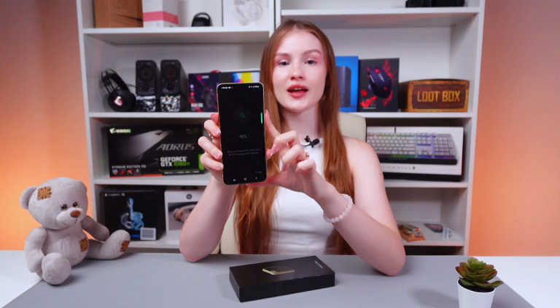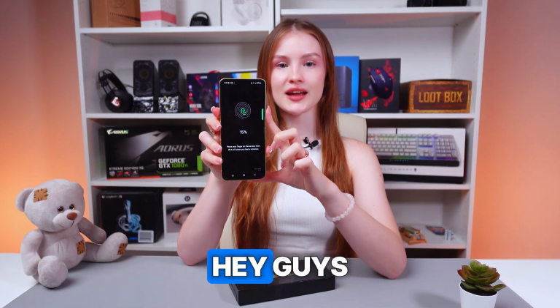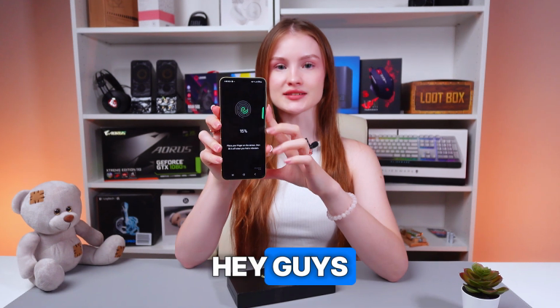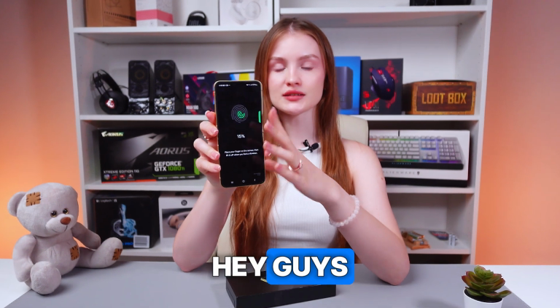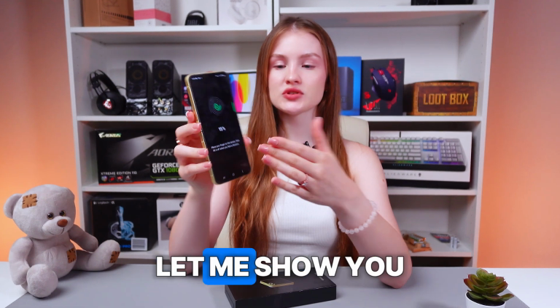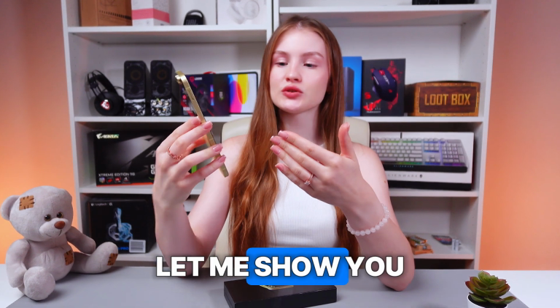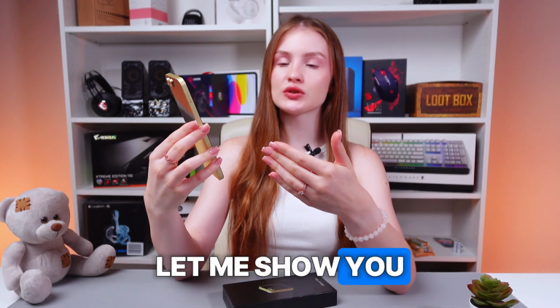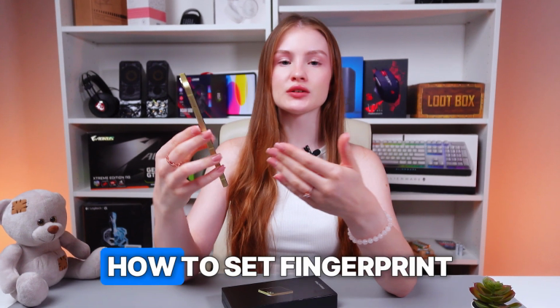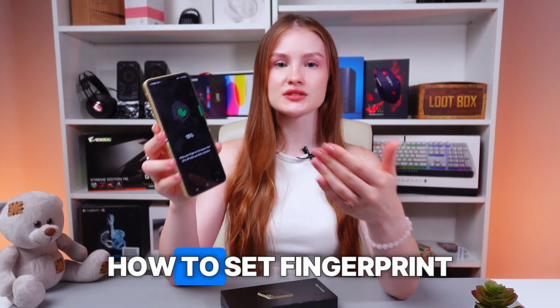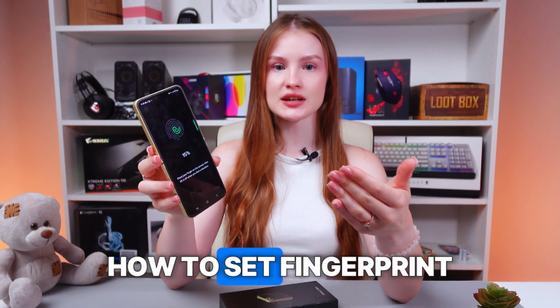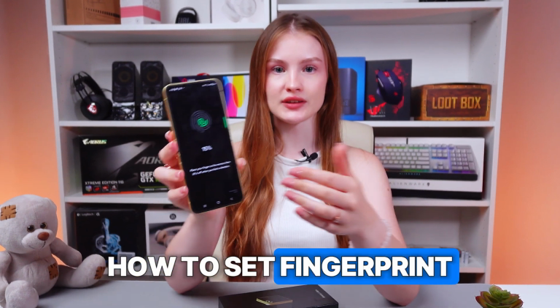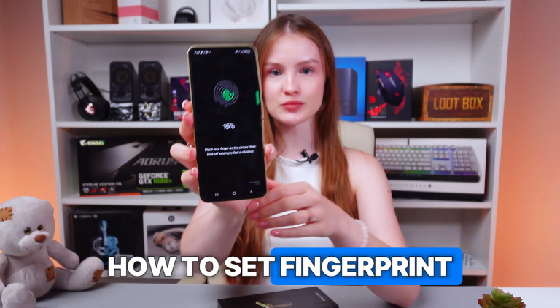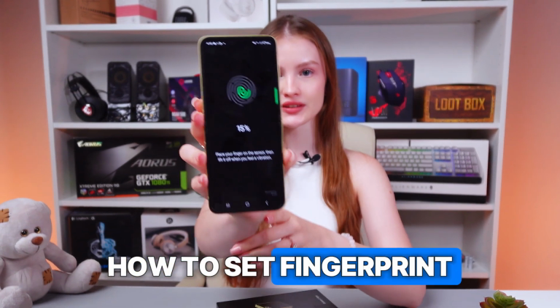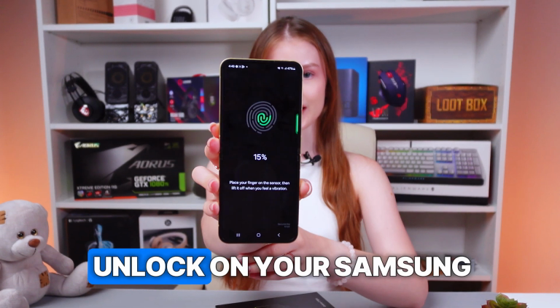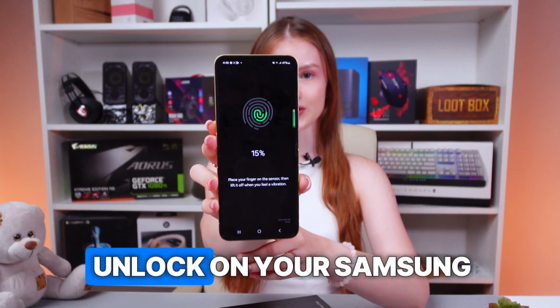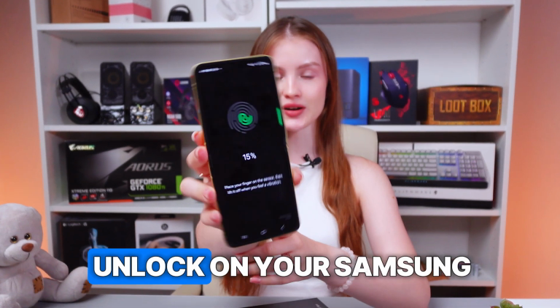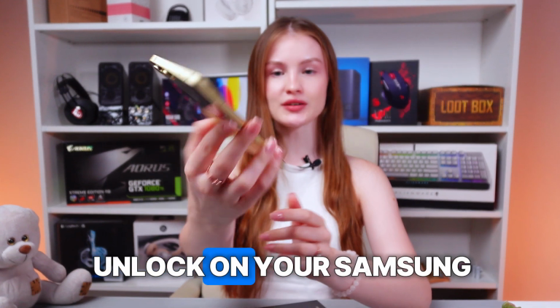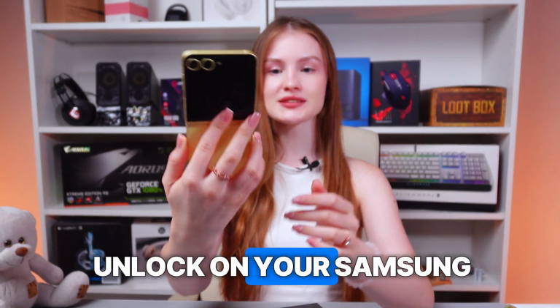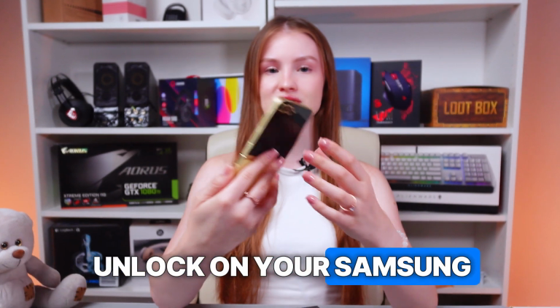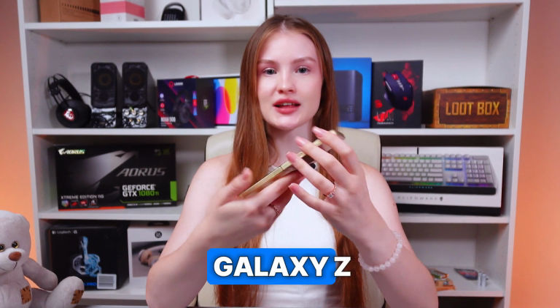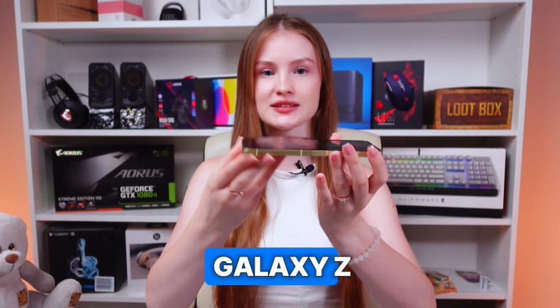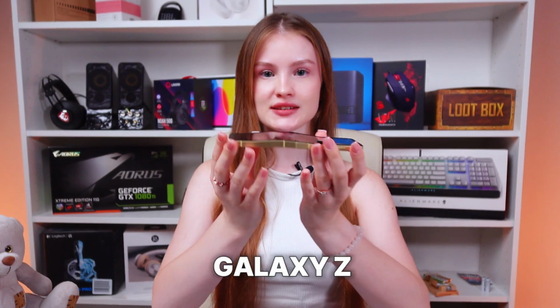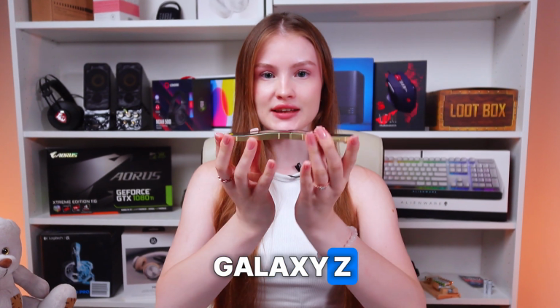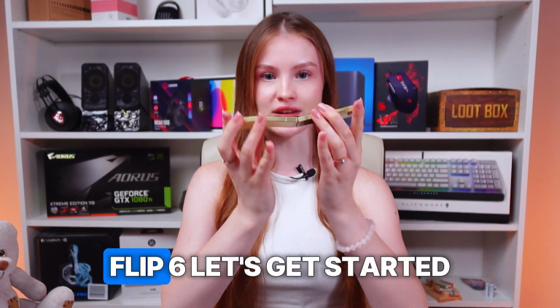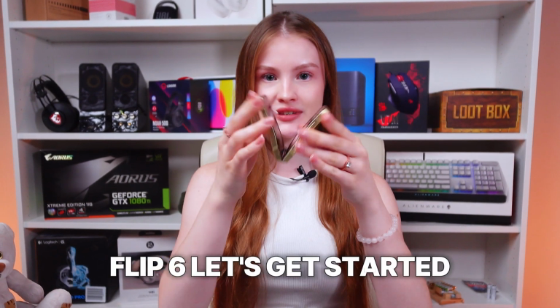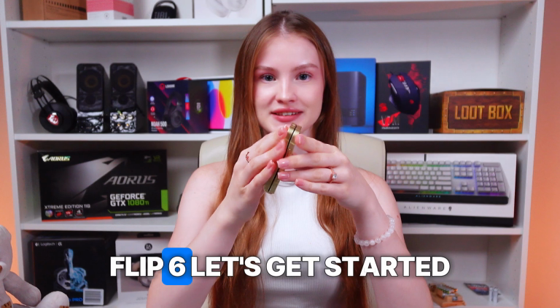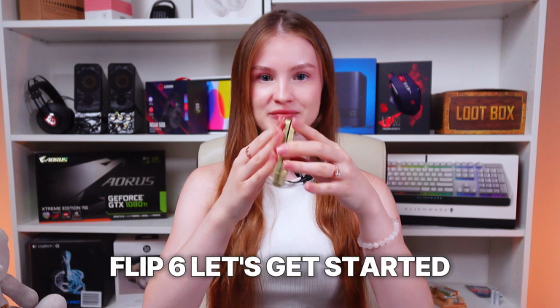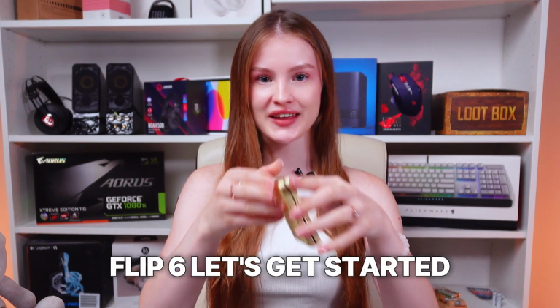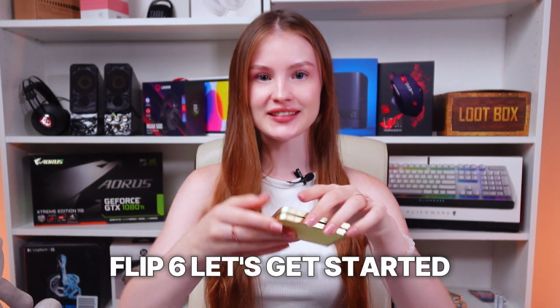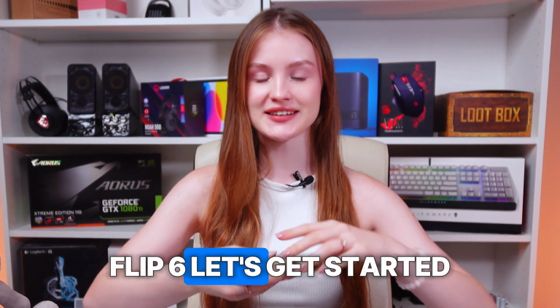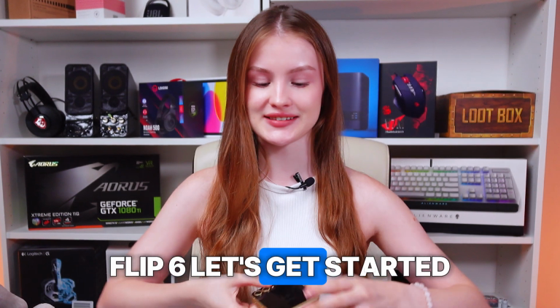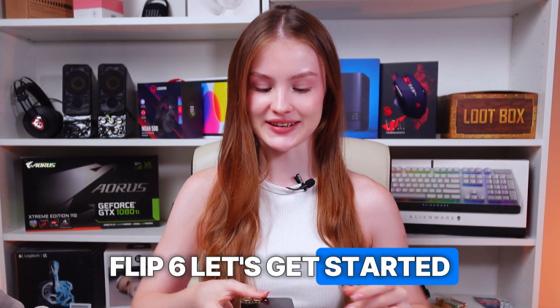Hey guys! Let me show you how to set fingerprint unlock on your Samsung Galaxy Z Flip 6. Let's get started.